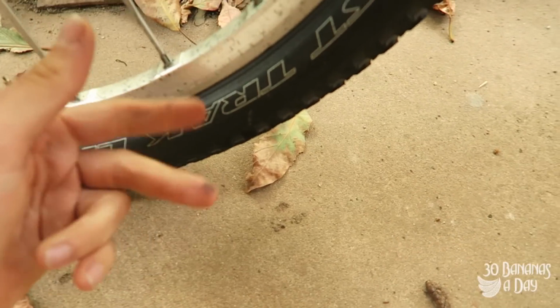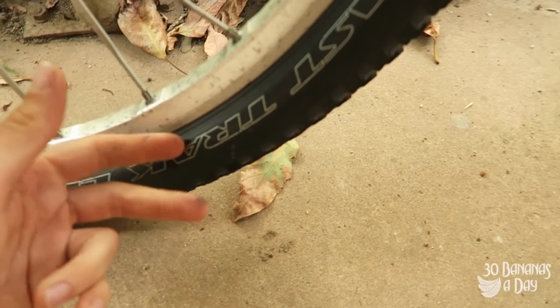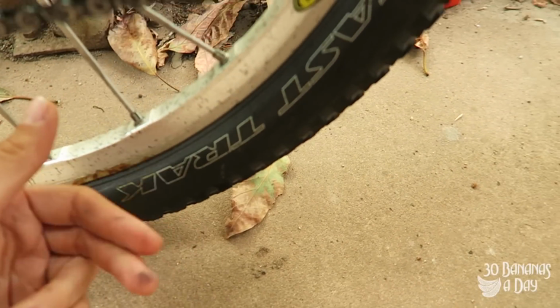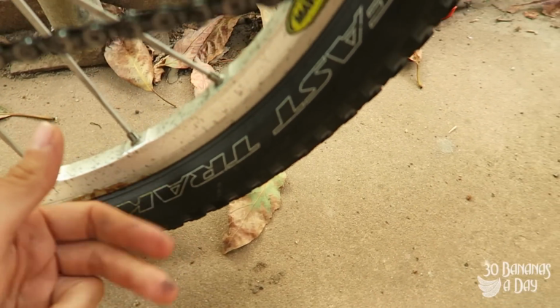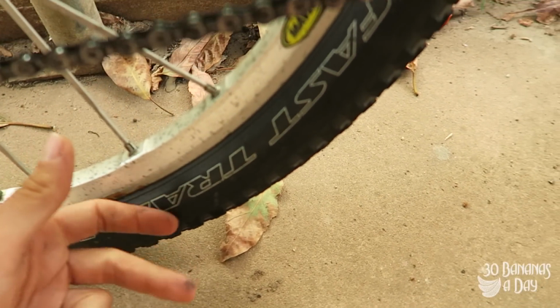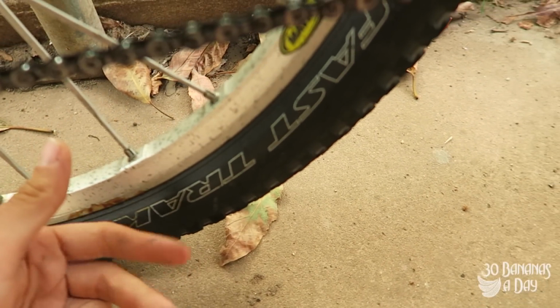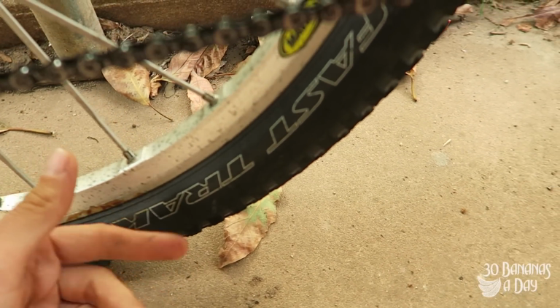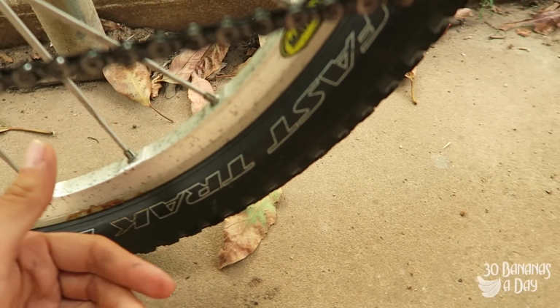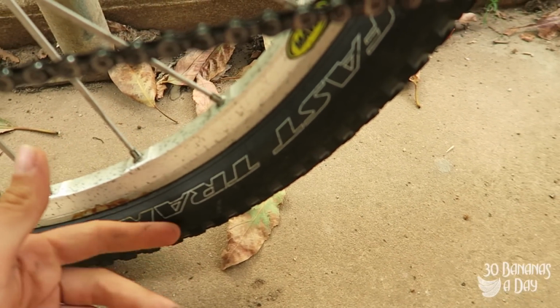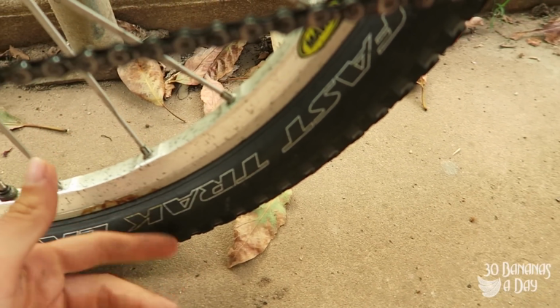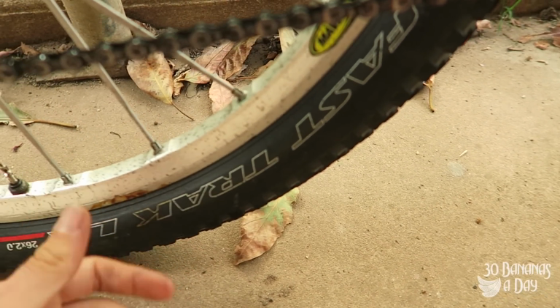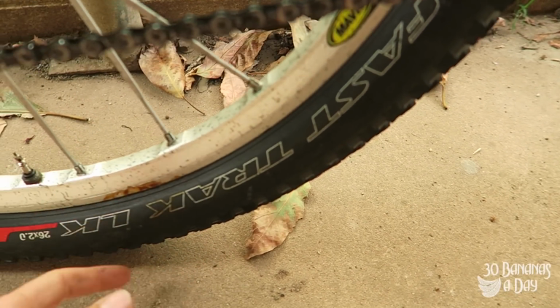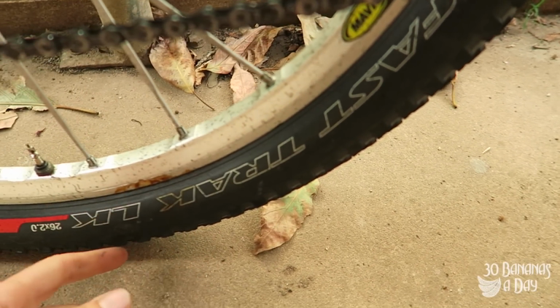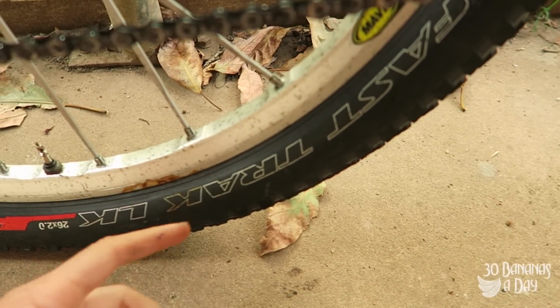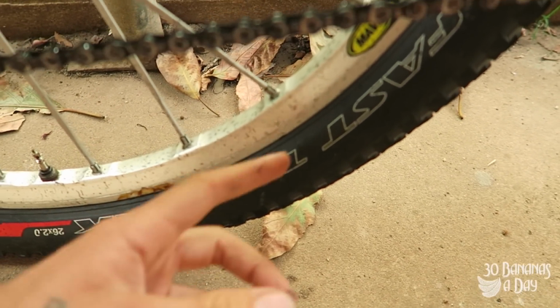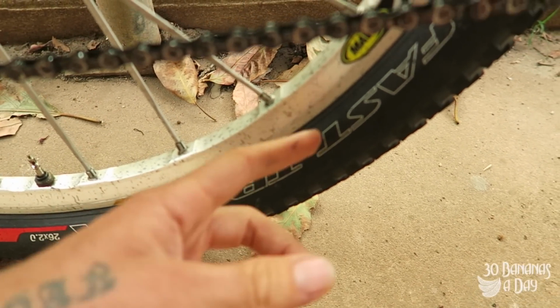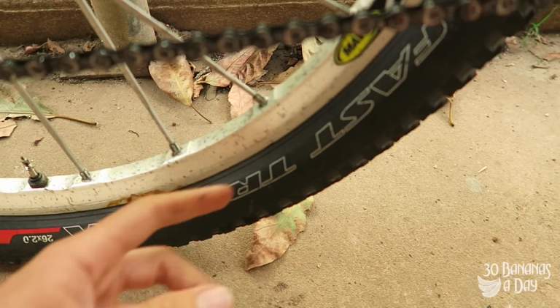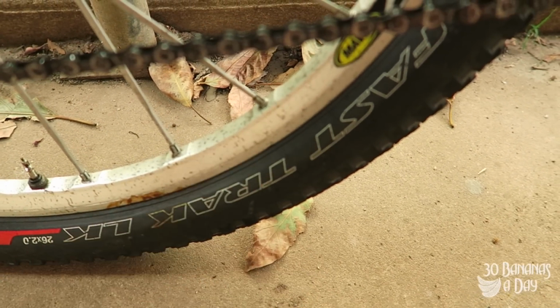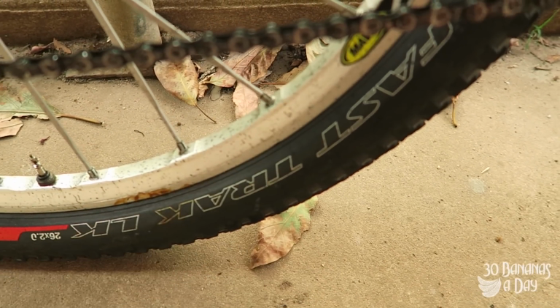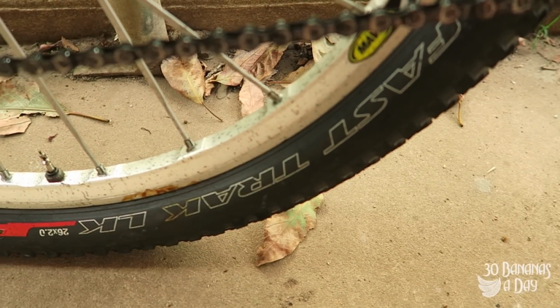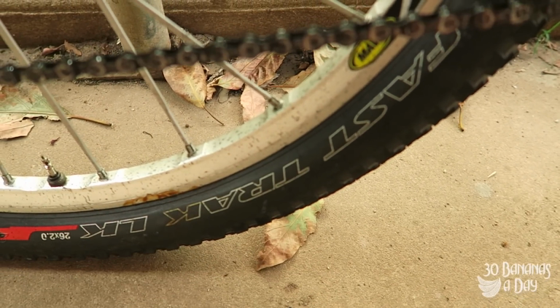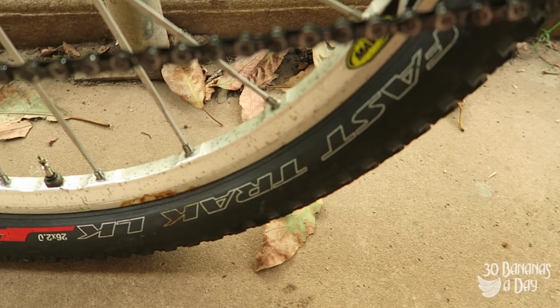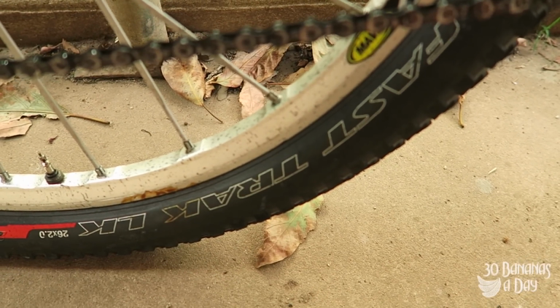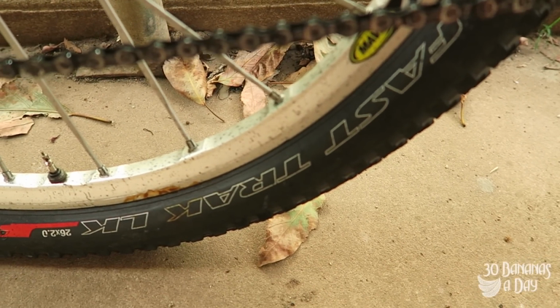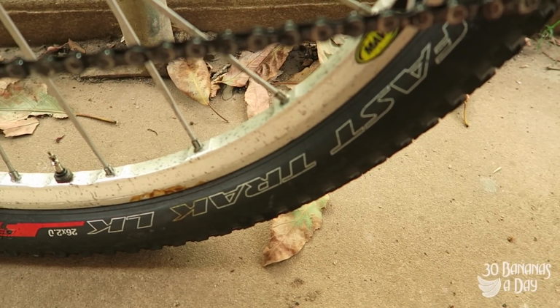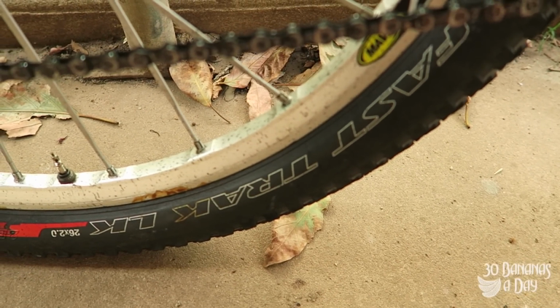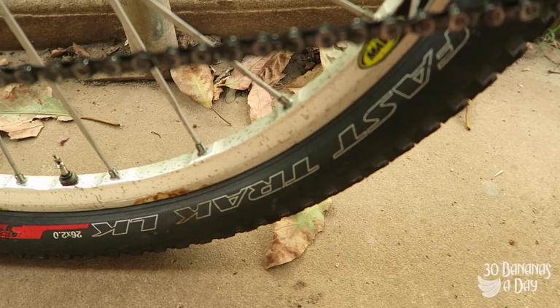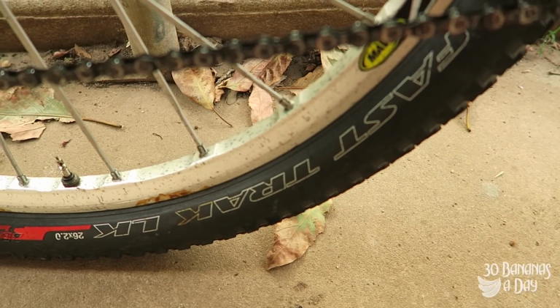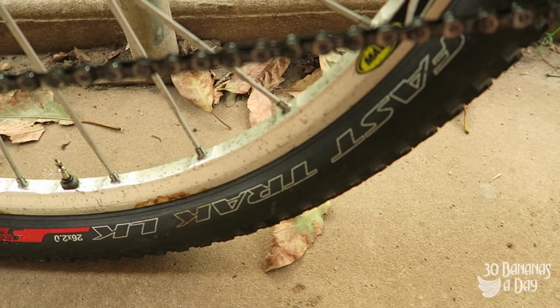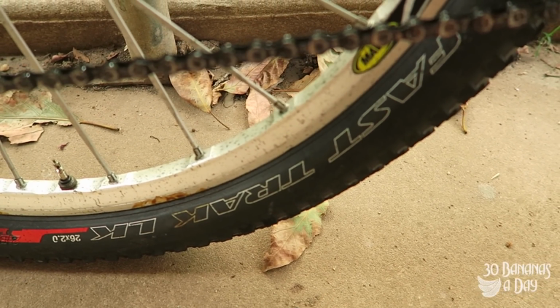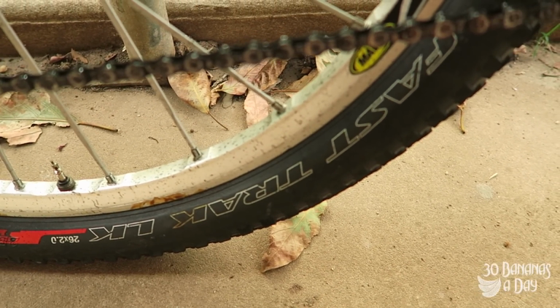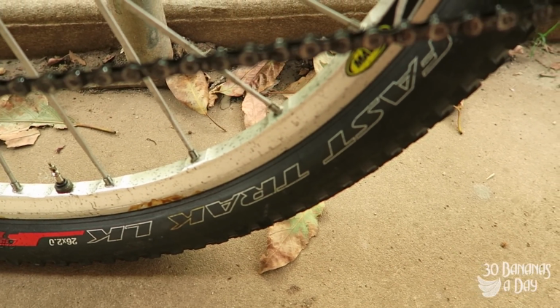Tyres — obviously these are not original, but these are some Fast Track. This is actually my favourite mountain bike tyre, the Fast Track on the front.